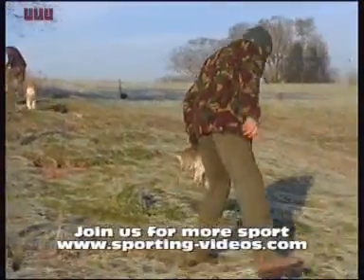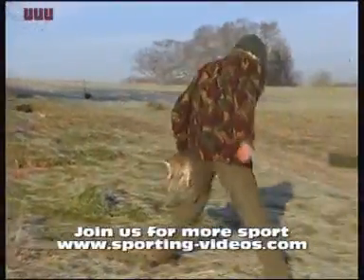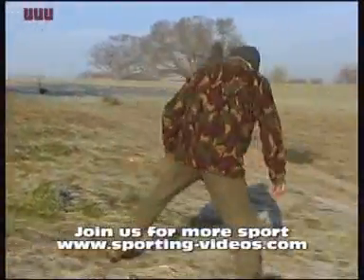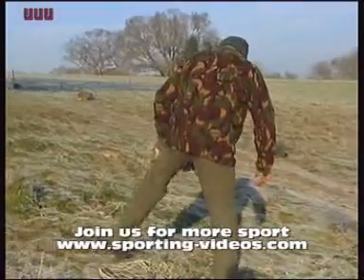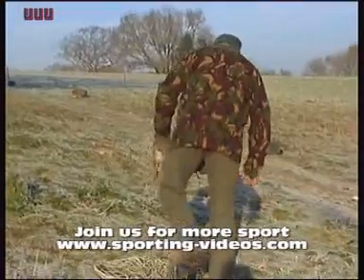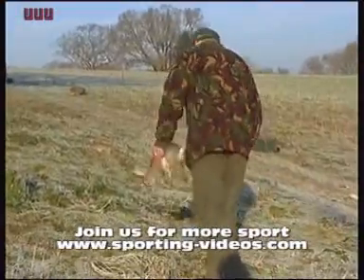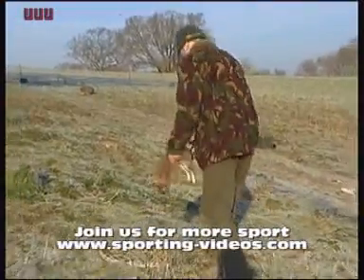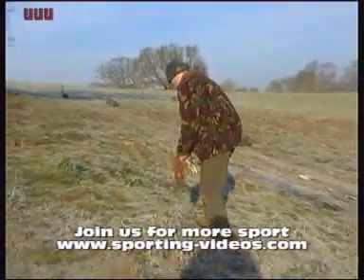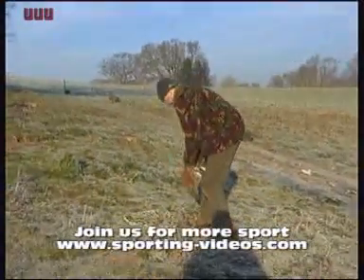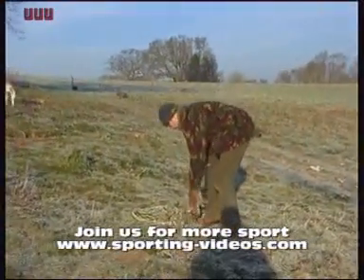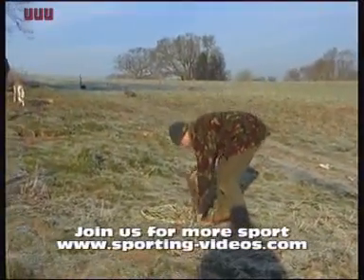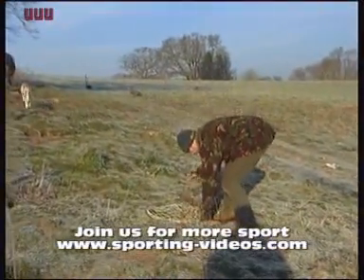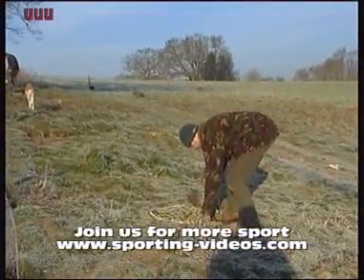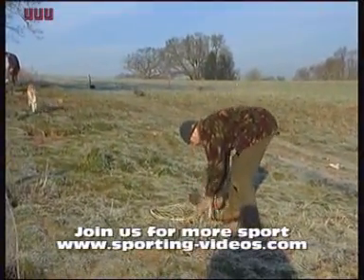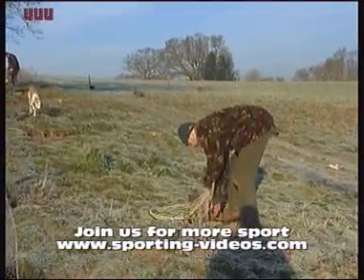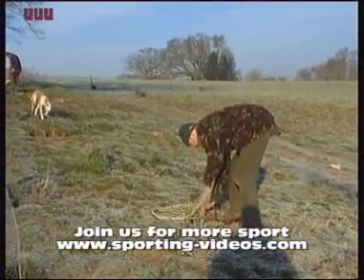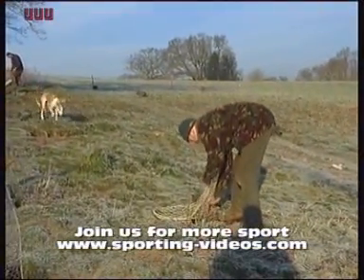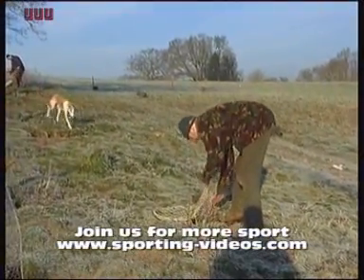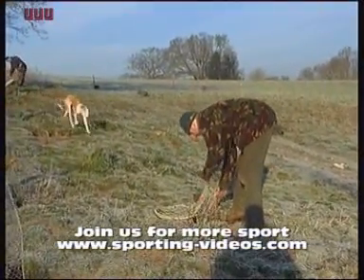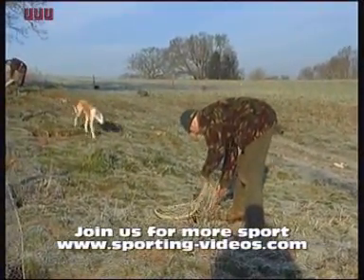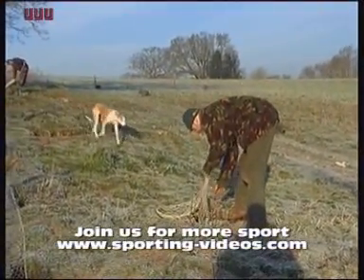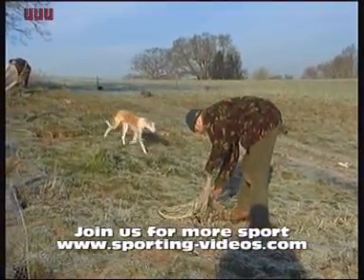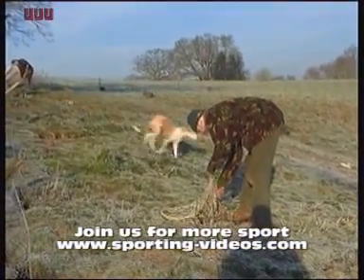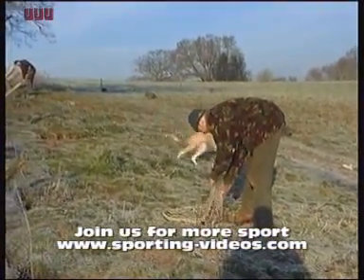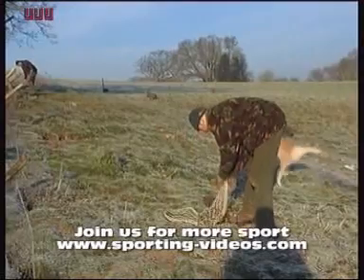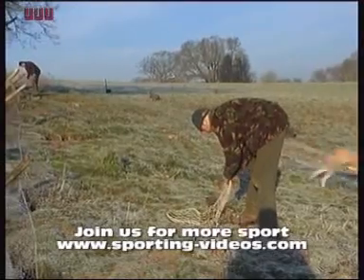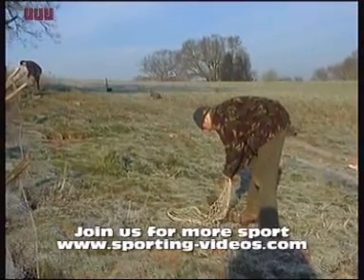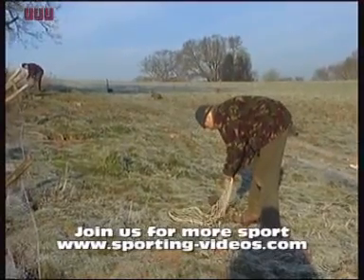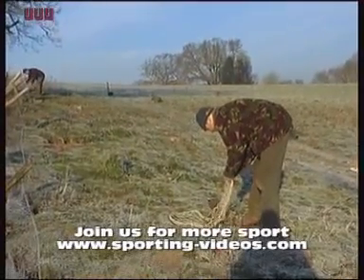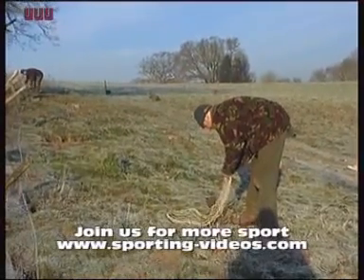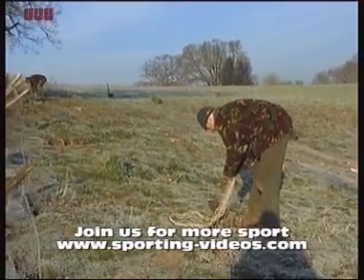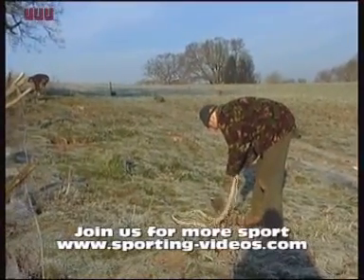The disadvantage of a dog working over the top of a burry though, is sometimes you'll put the rabbits back, and then they become reluctant to bolt again.